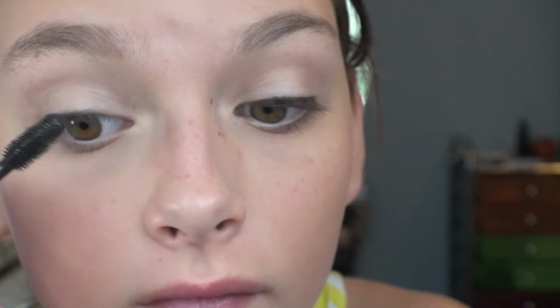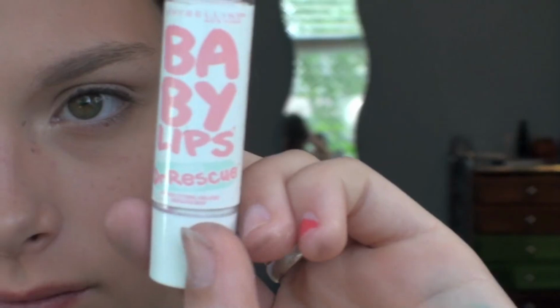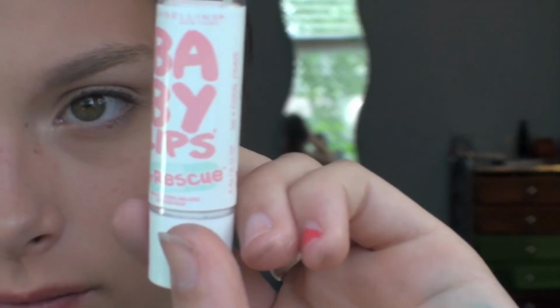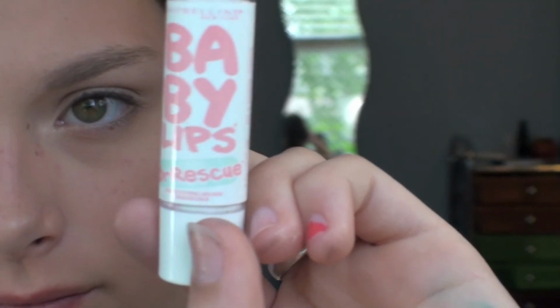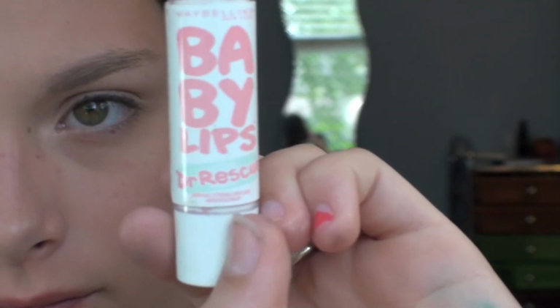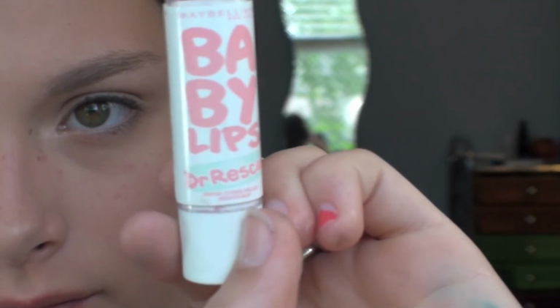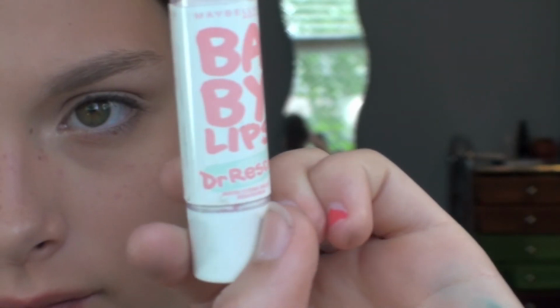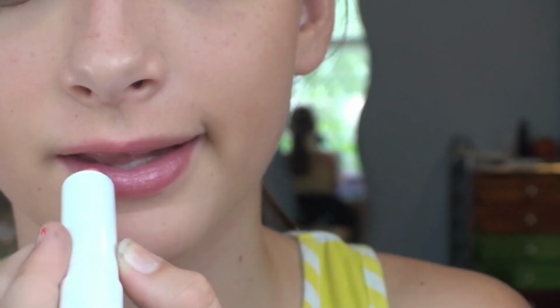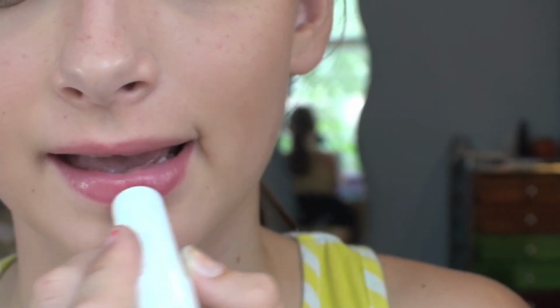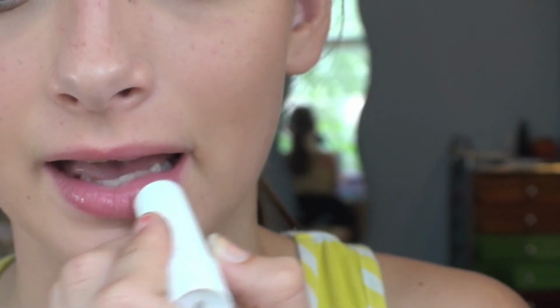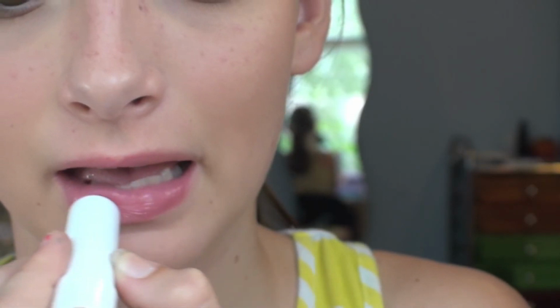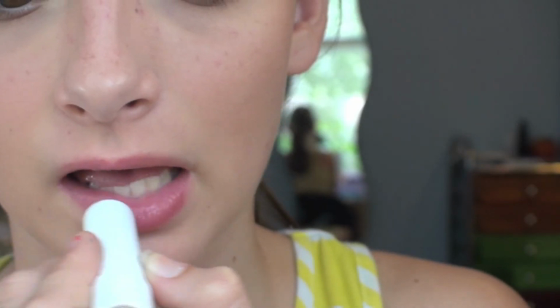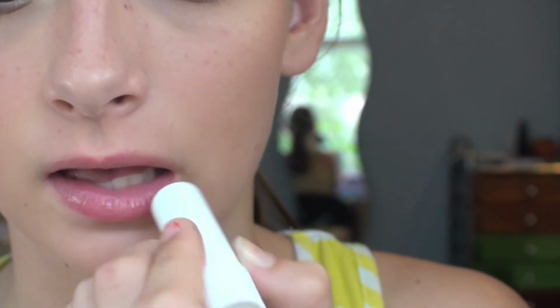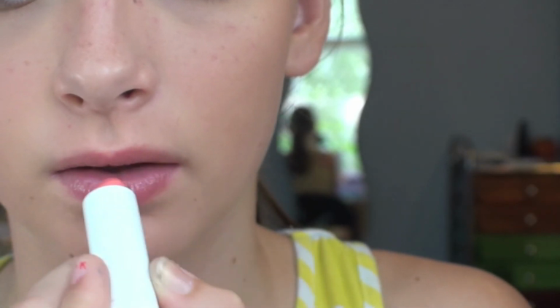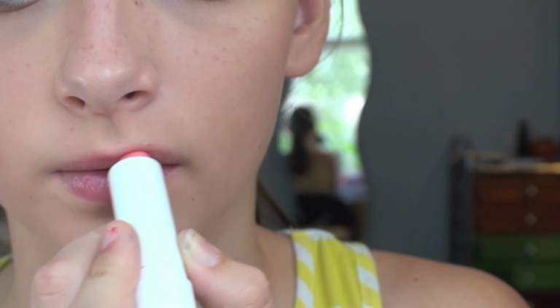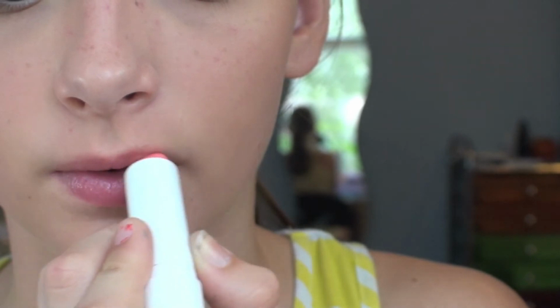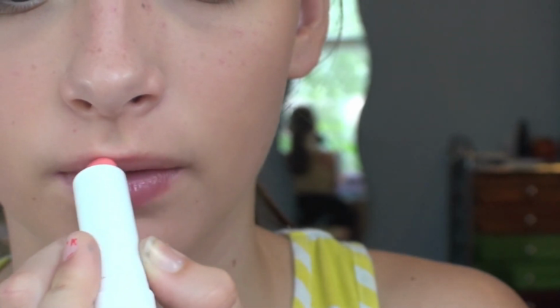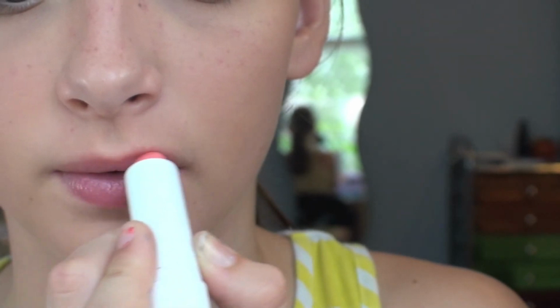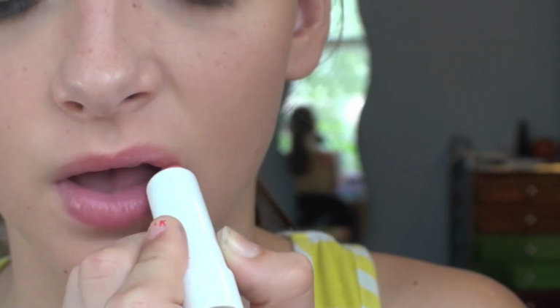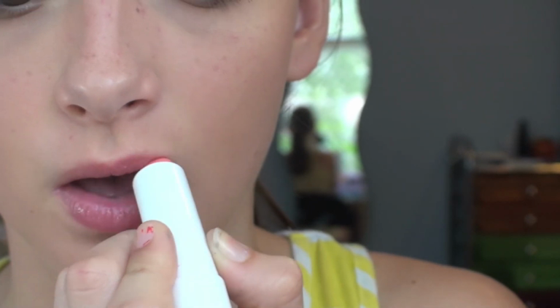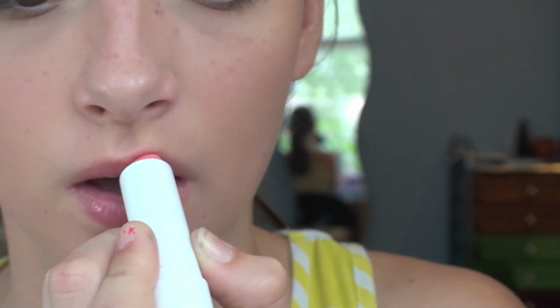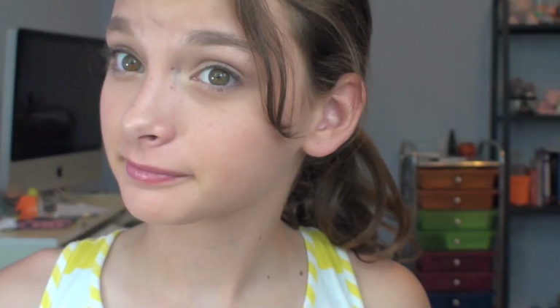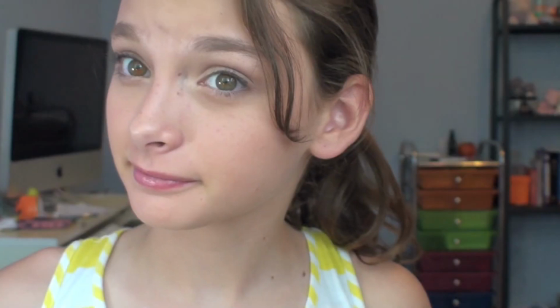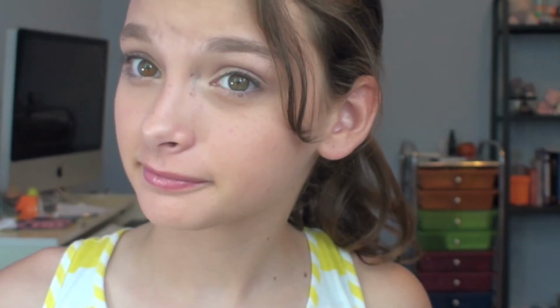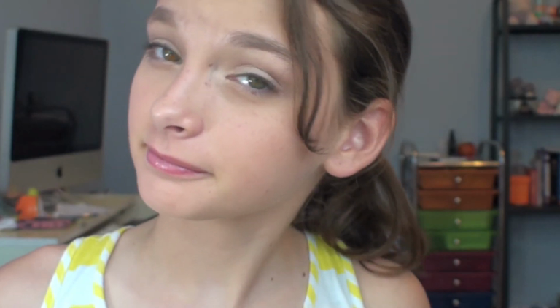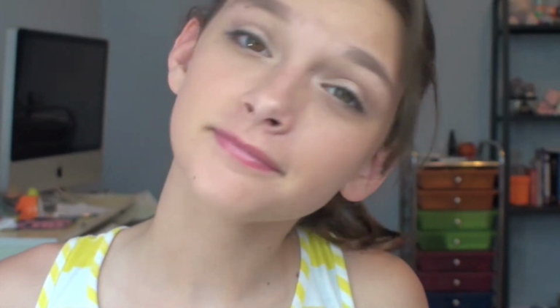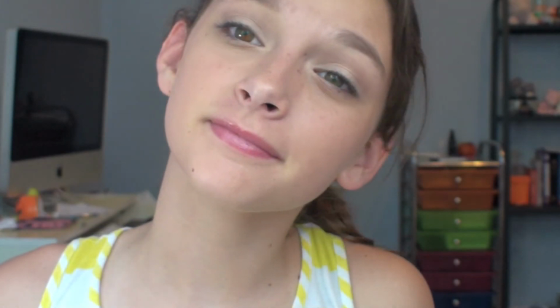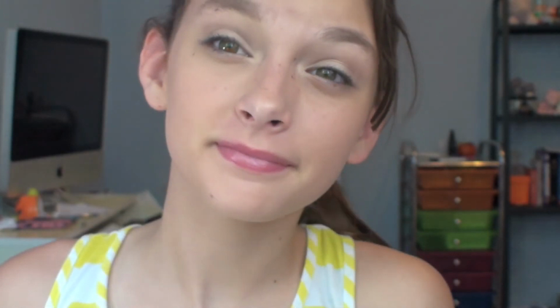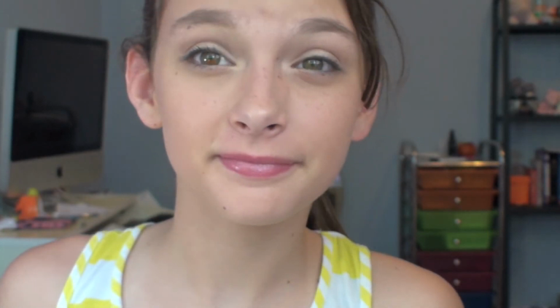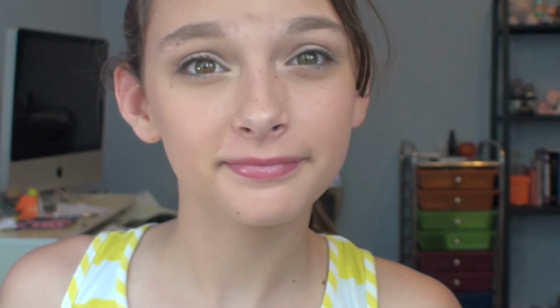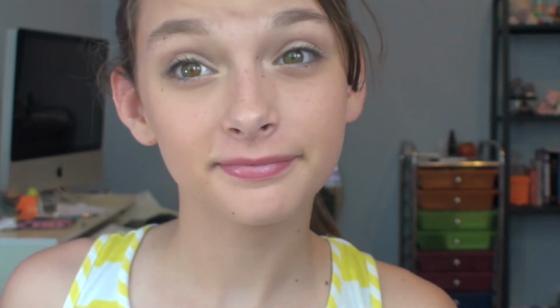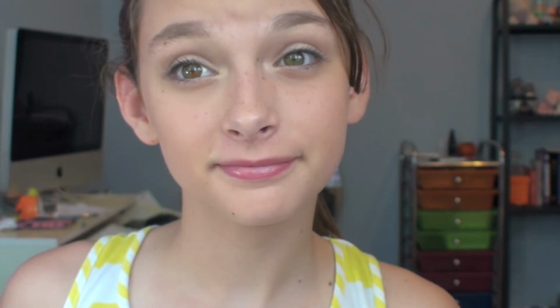Then to top everything off, I'm just taking this Maybelline Baby Lips lip color in Coral Crave, and you're done with the look.